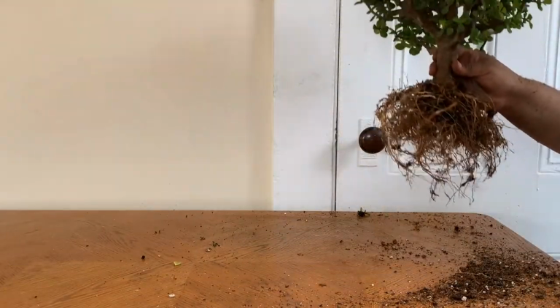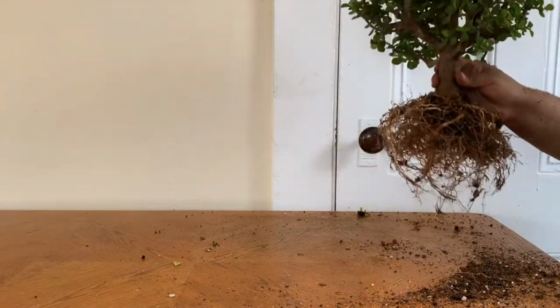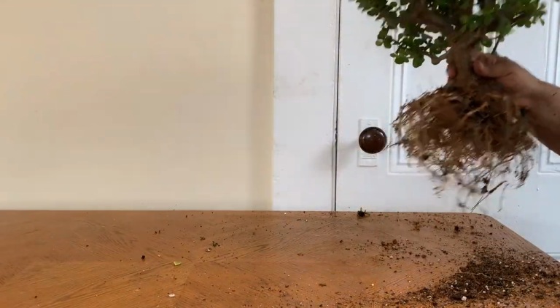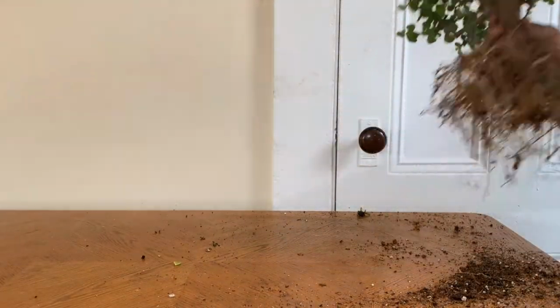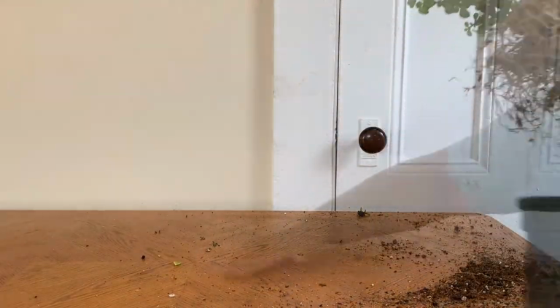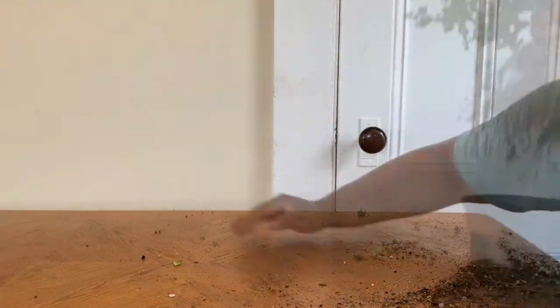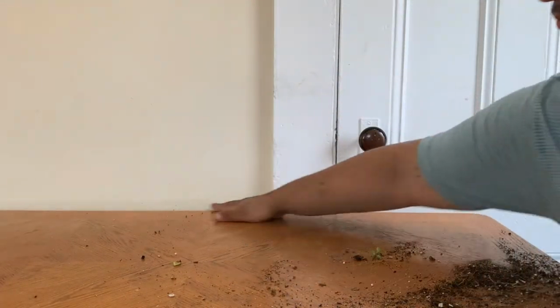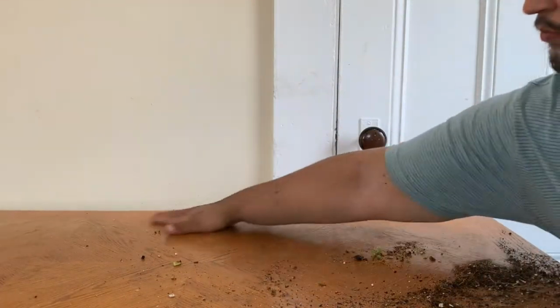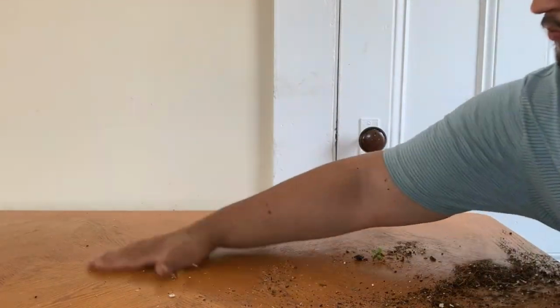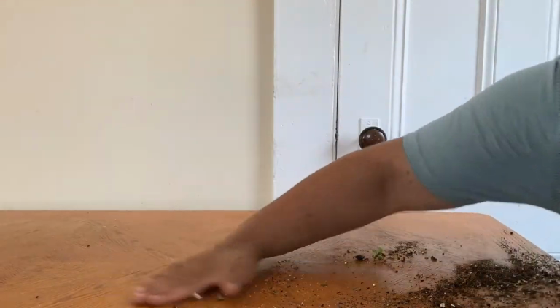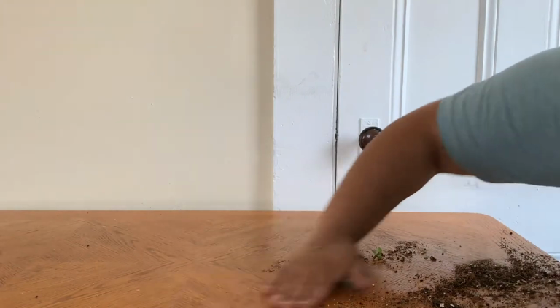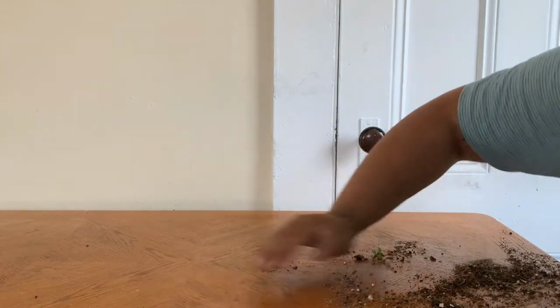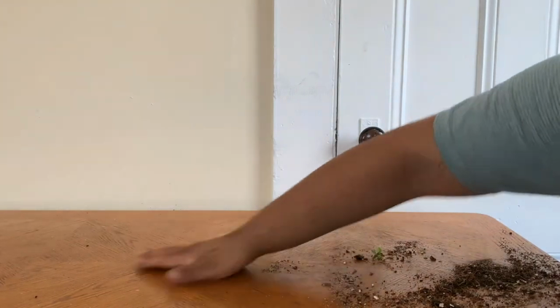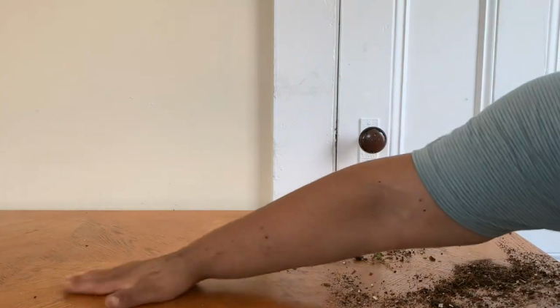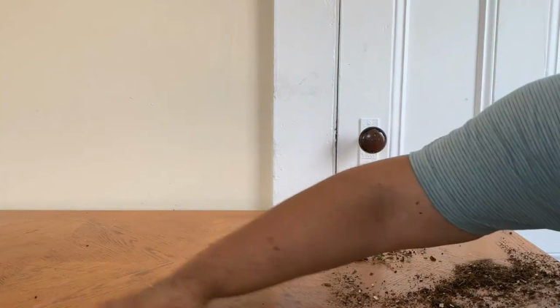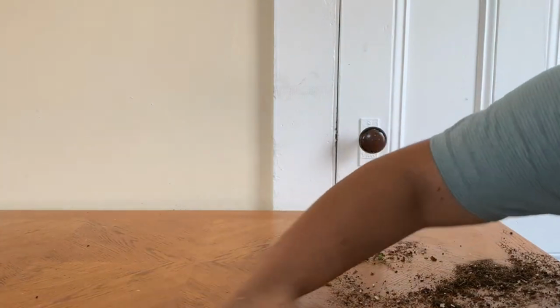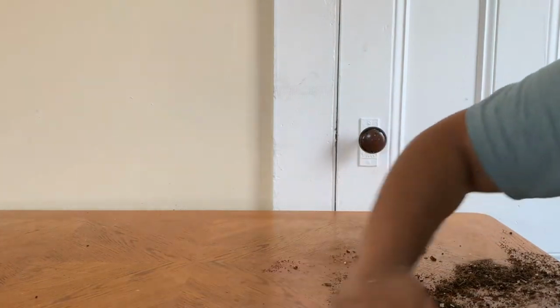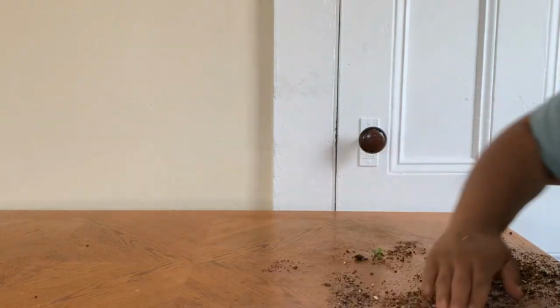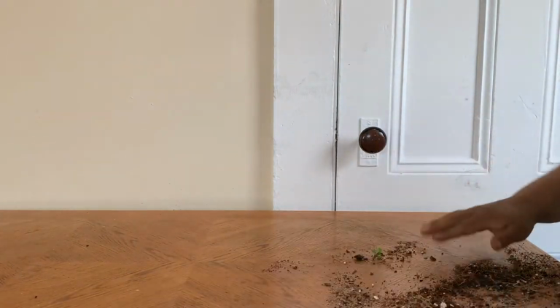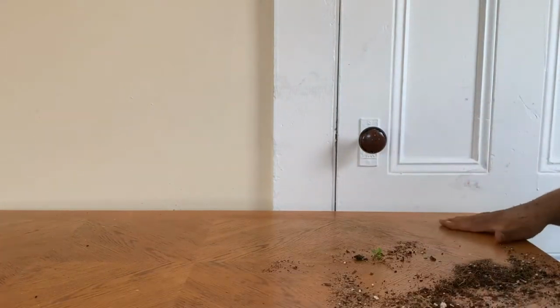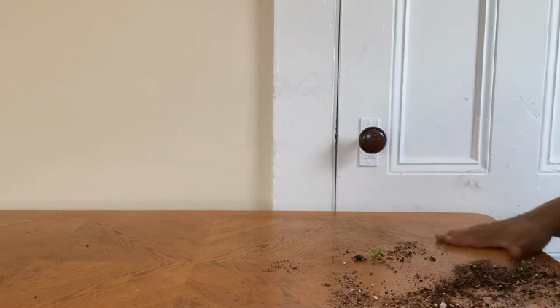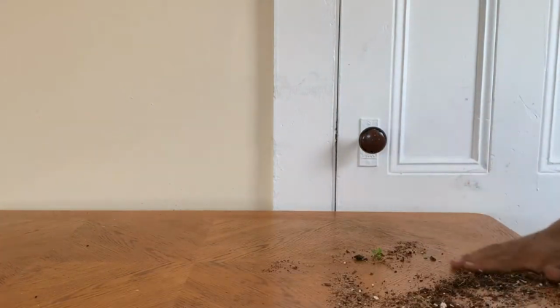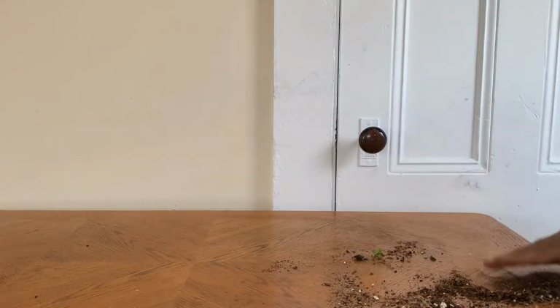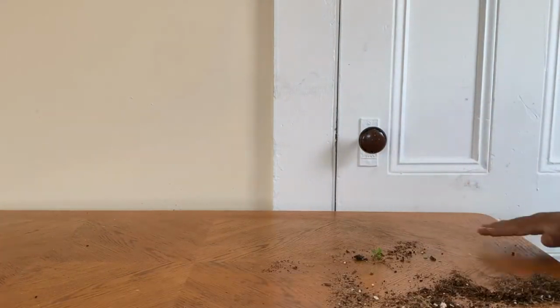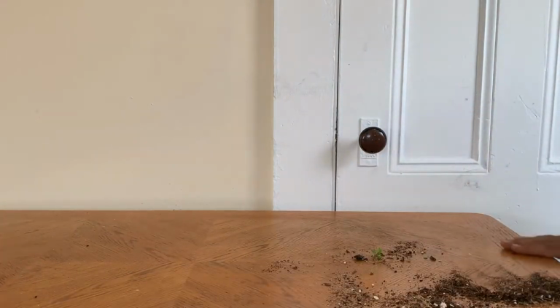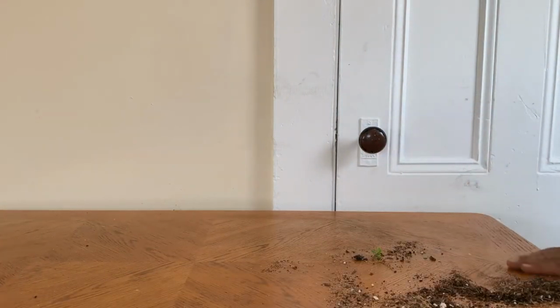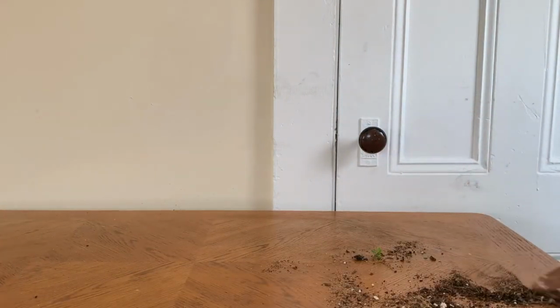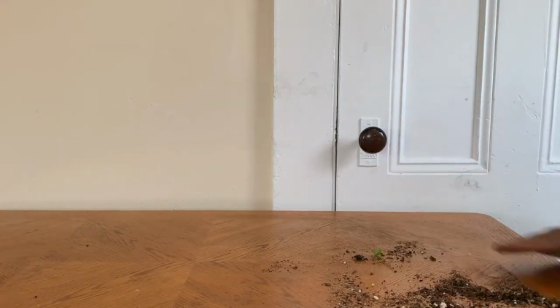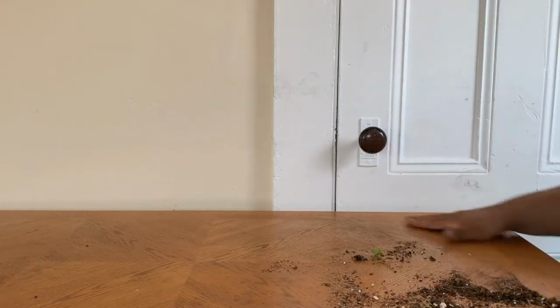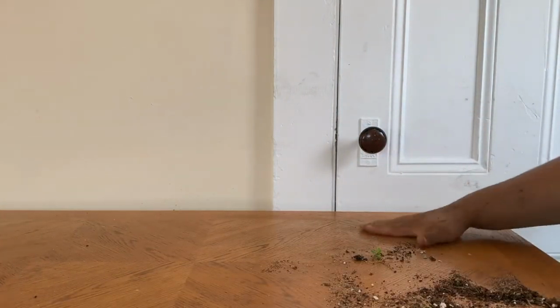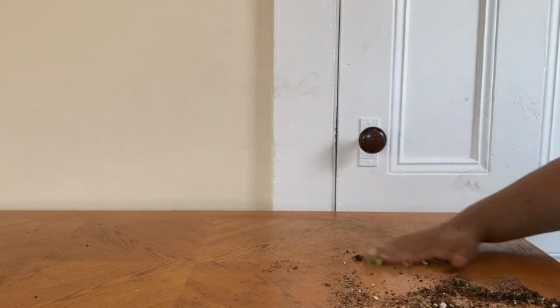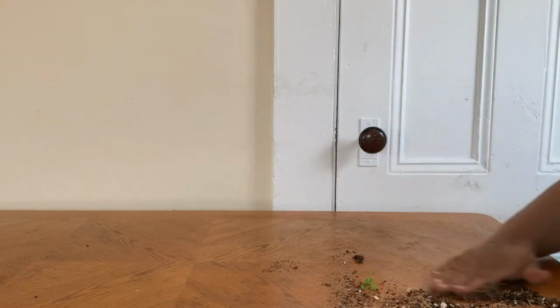As you can tell, I'm tickling the roots, getting all the dirt off. There's the bonsai — and I'm creating a big mess of course.